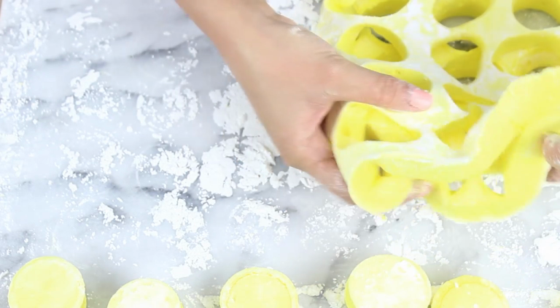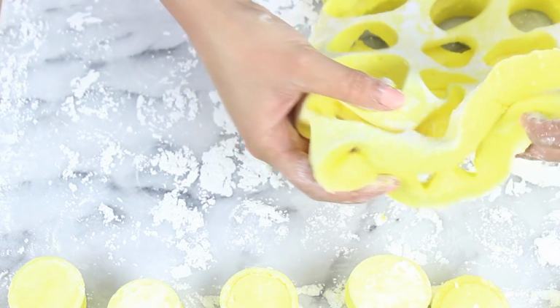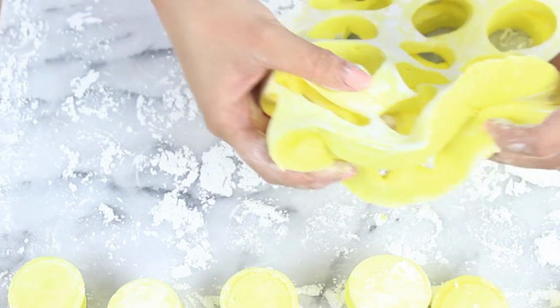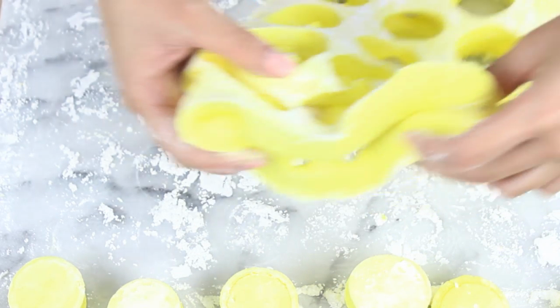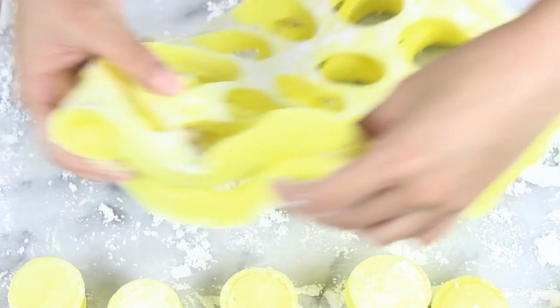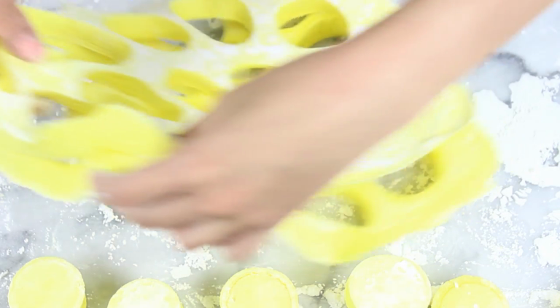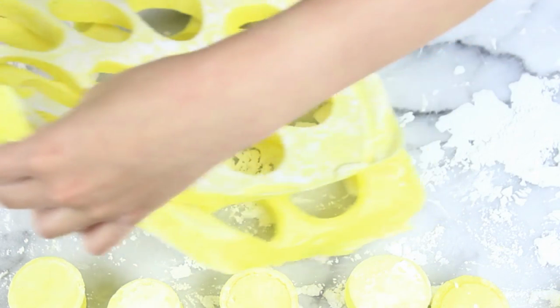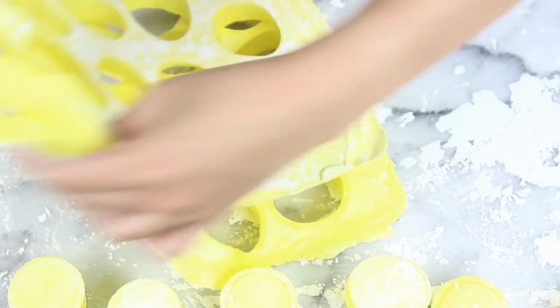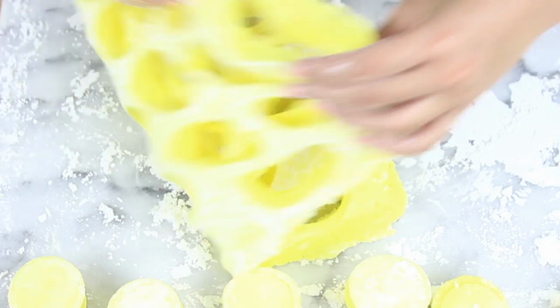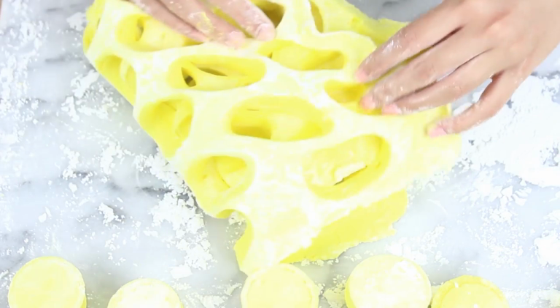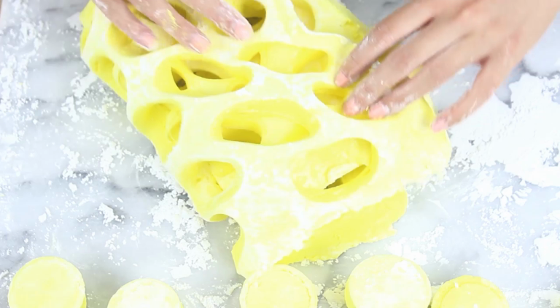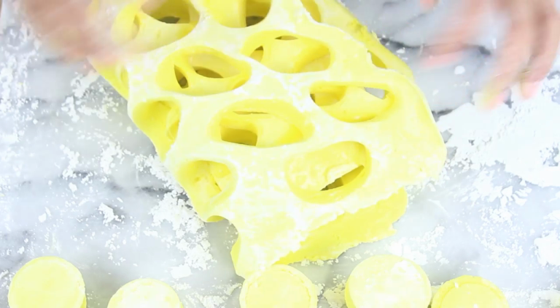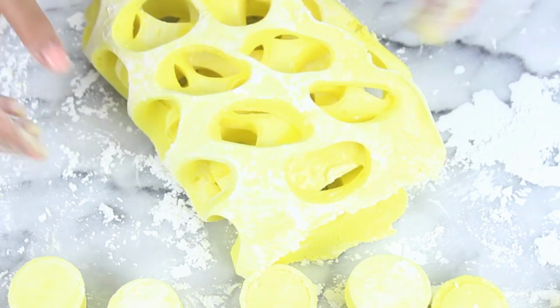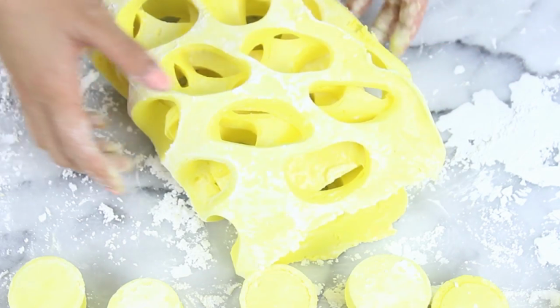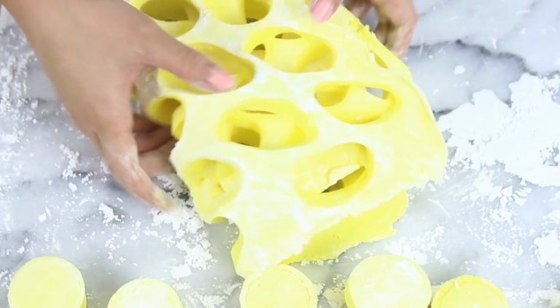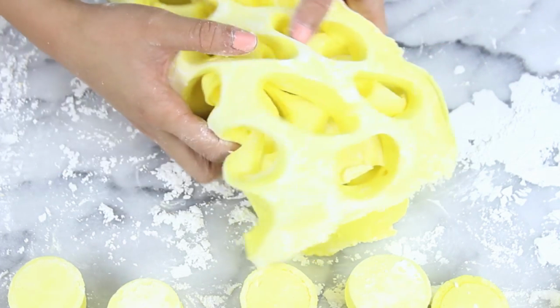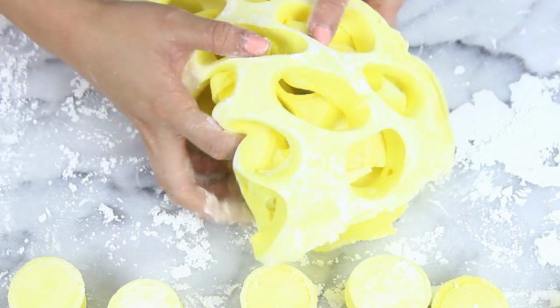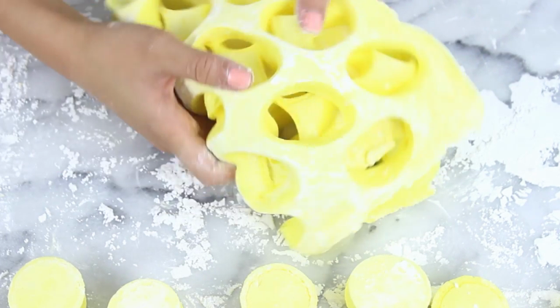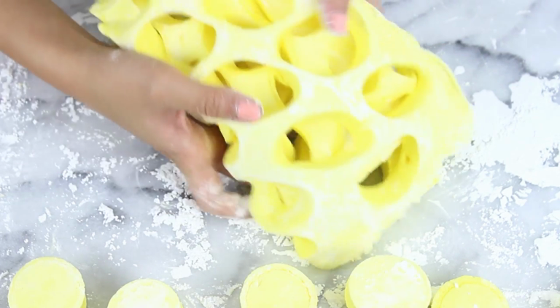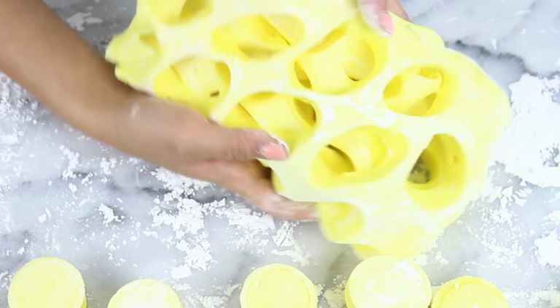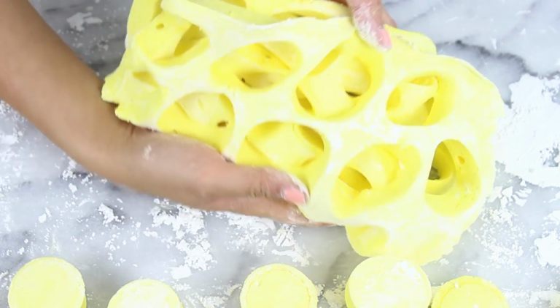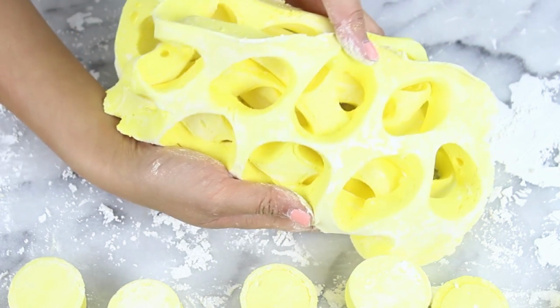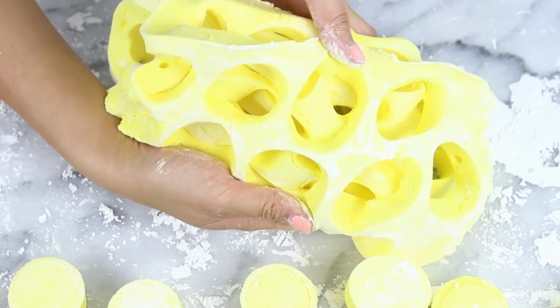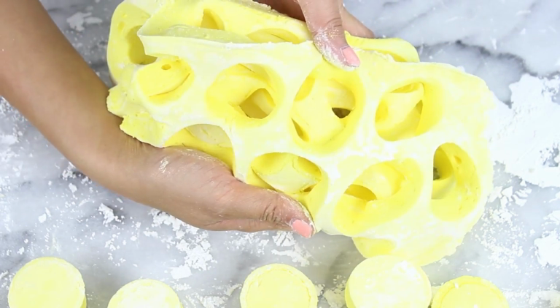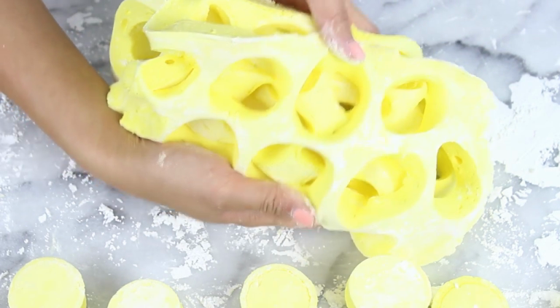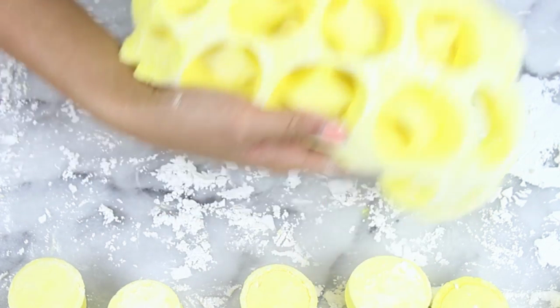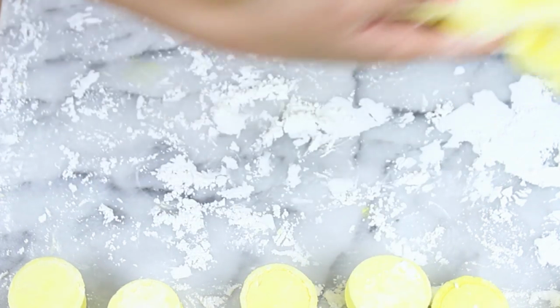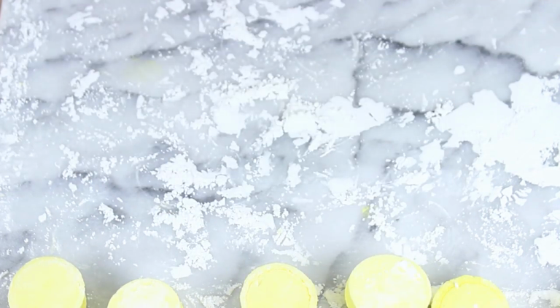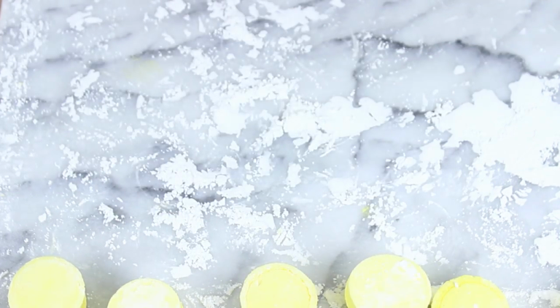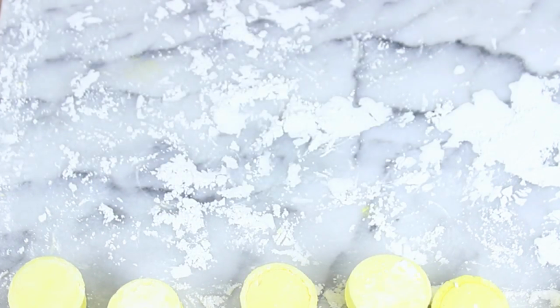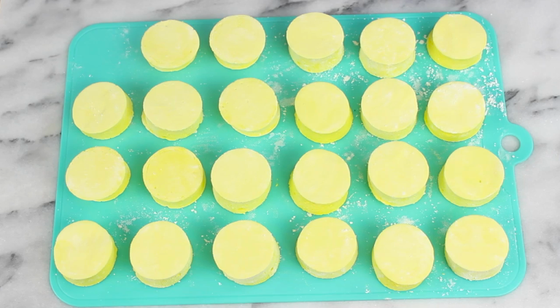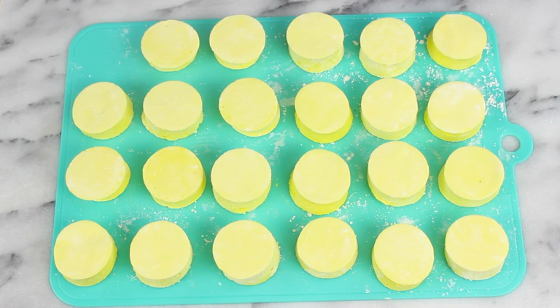I tried to think of something good to do with the leftover scraps, but the best thing I came up with was just eating it, so if you have a better idea, leave it in the comments below.